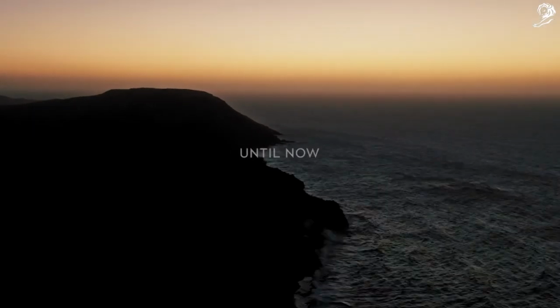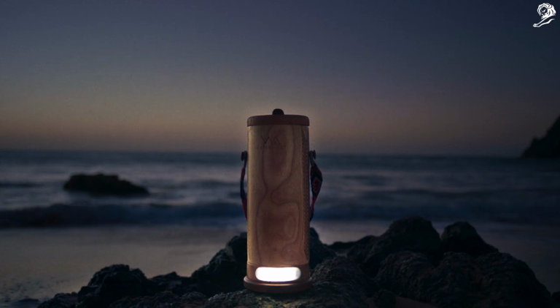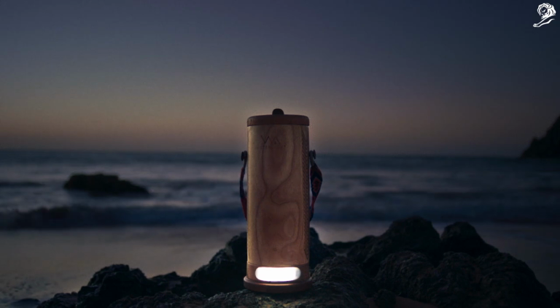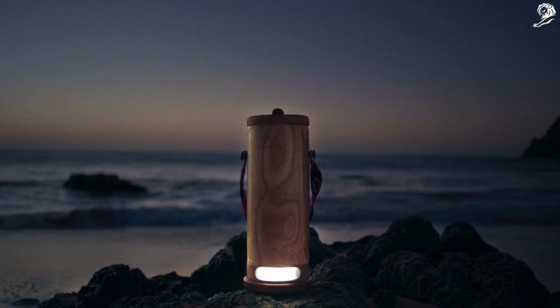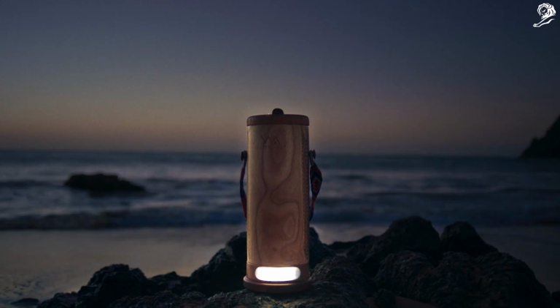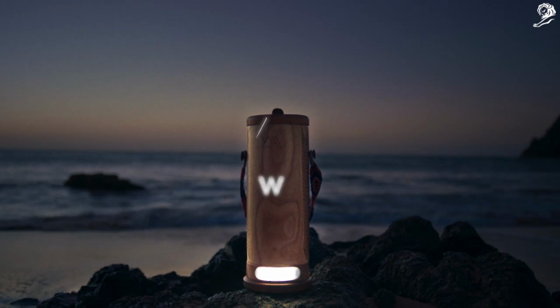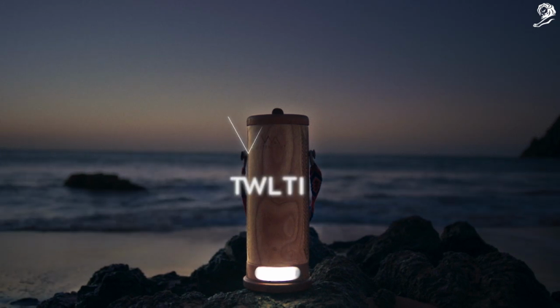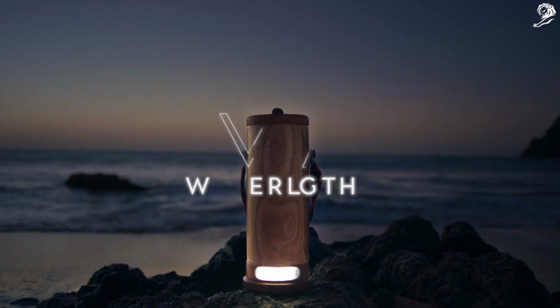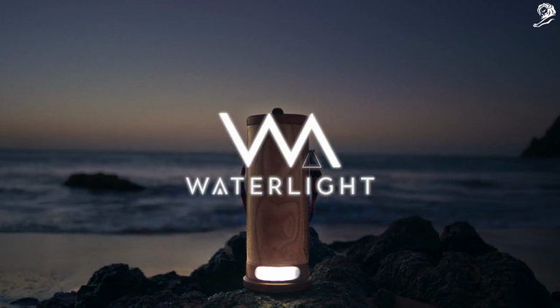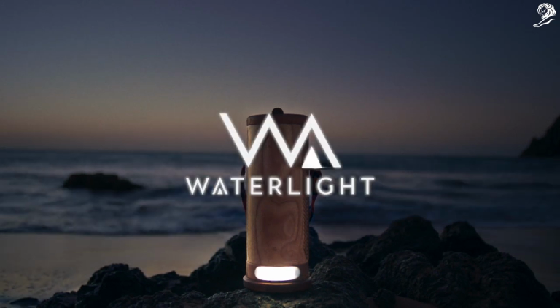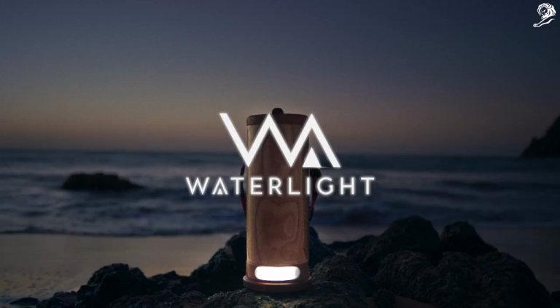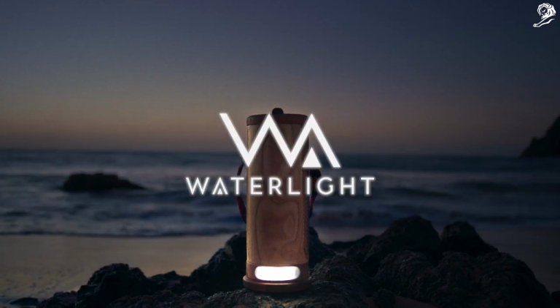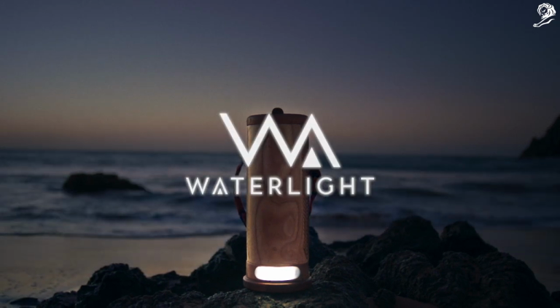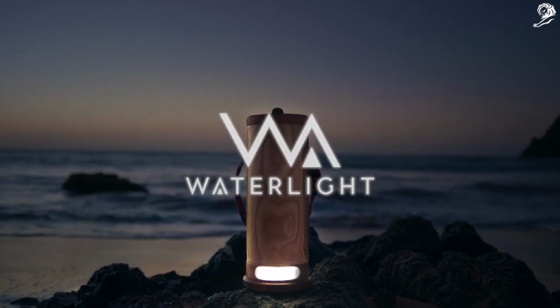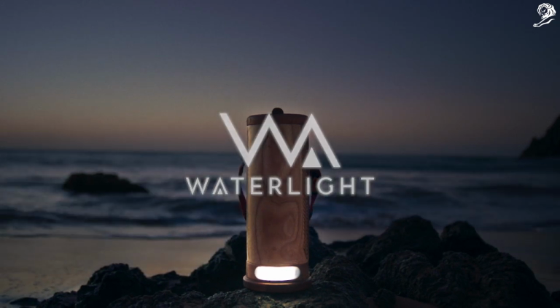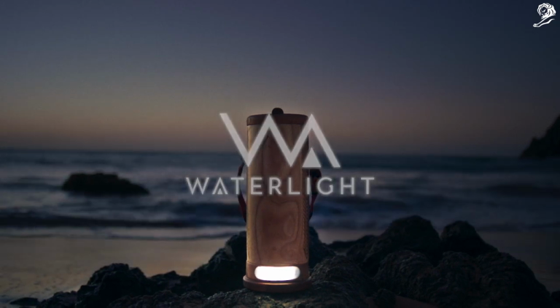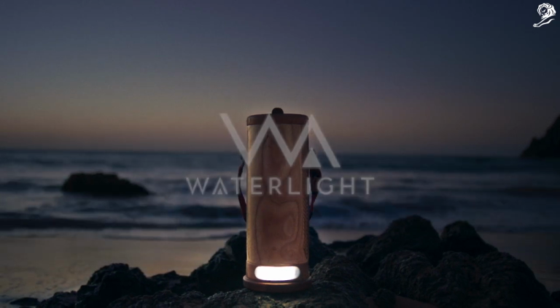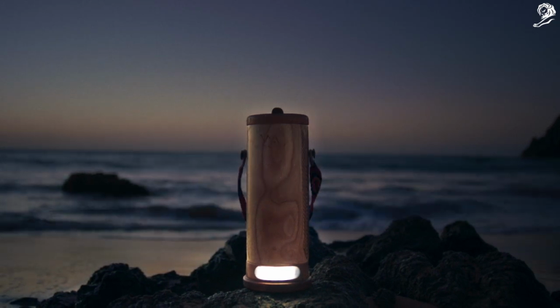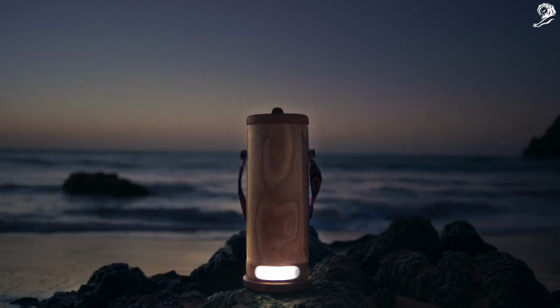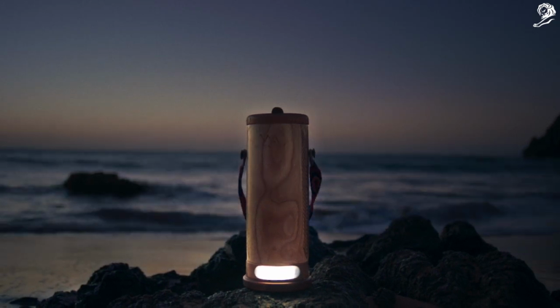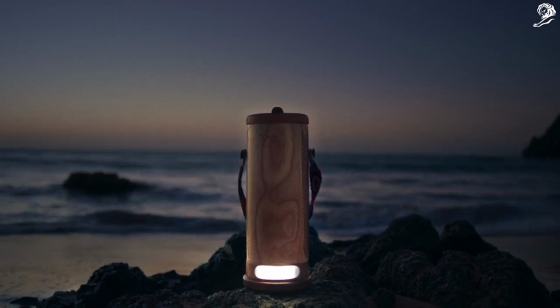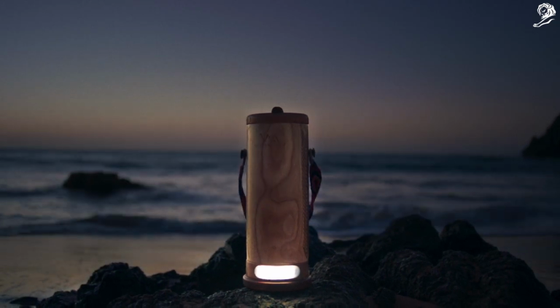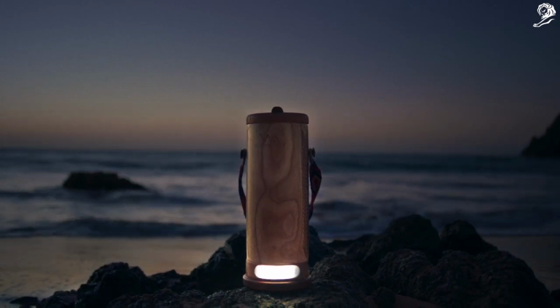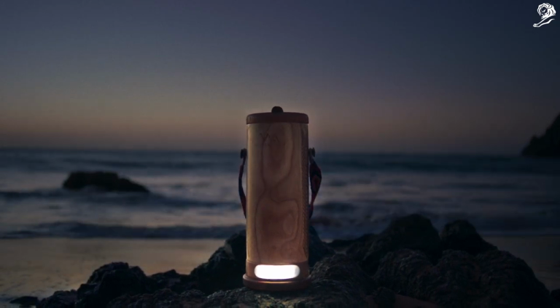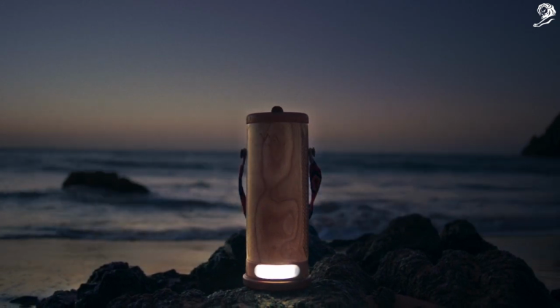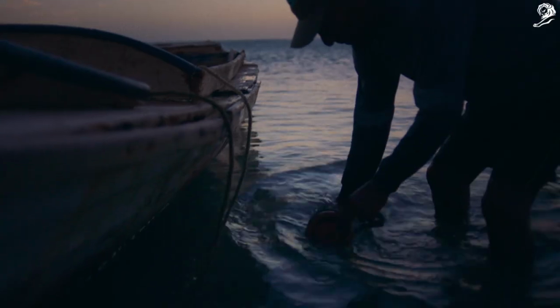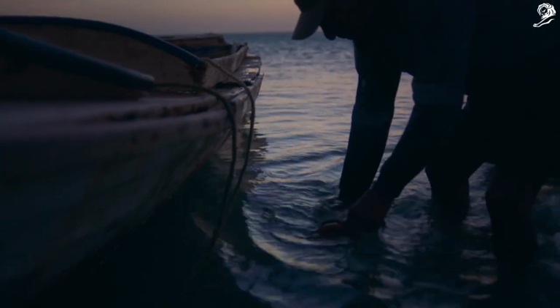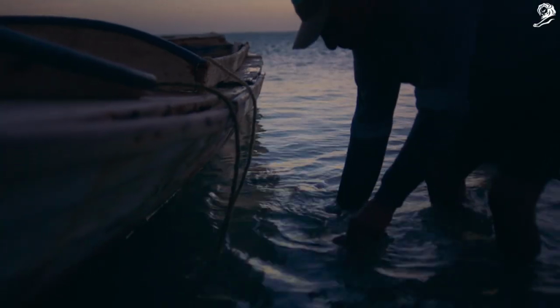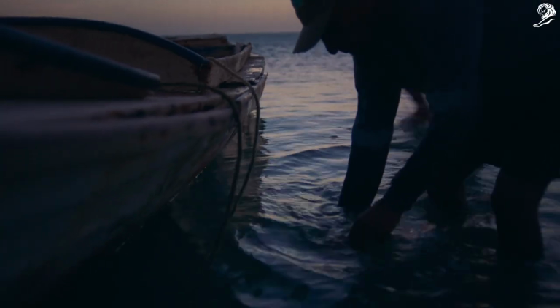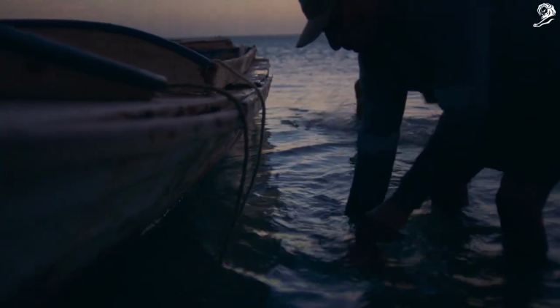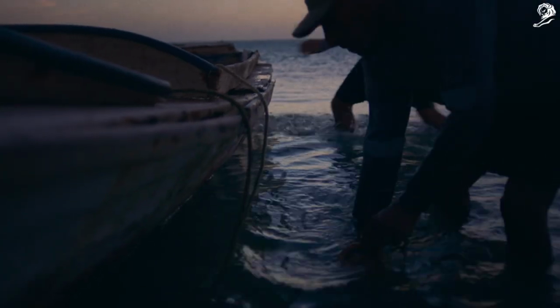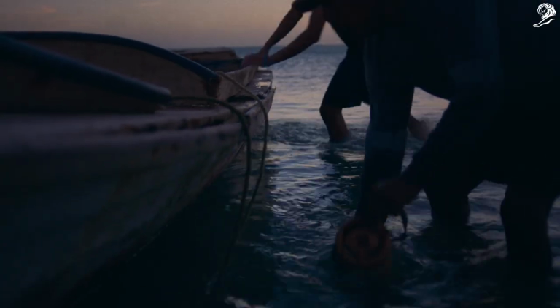This is Waterlight, a device that provides electrical power using only salt water.